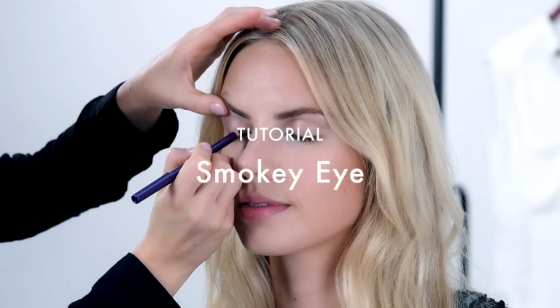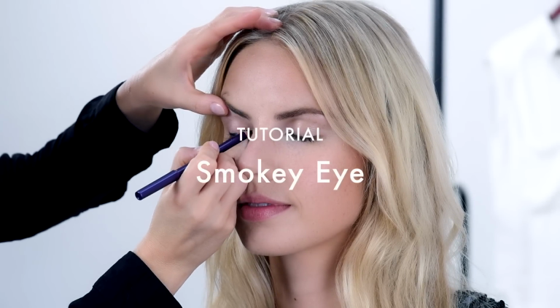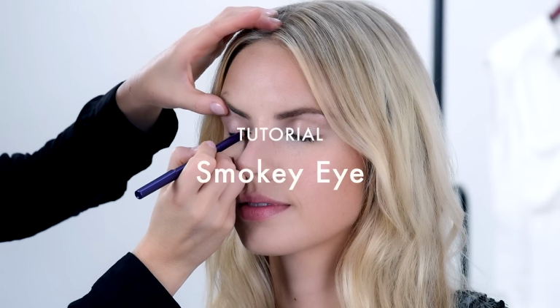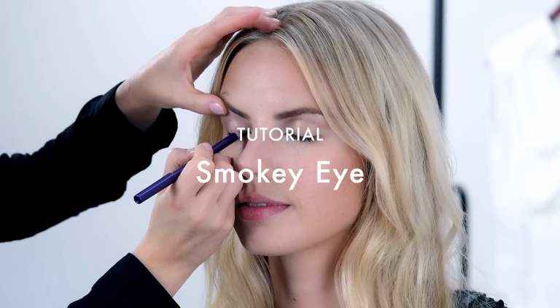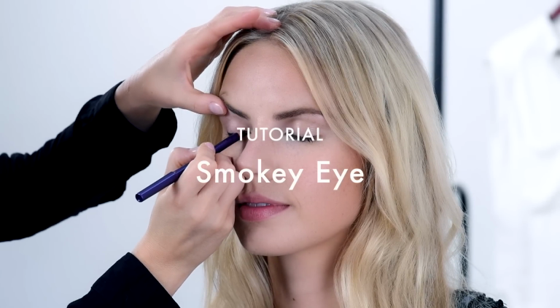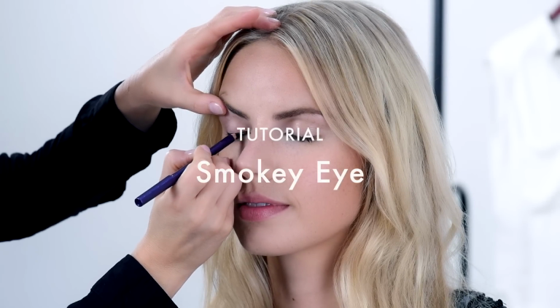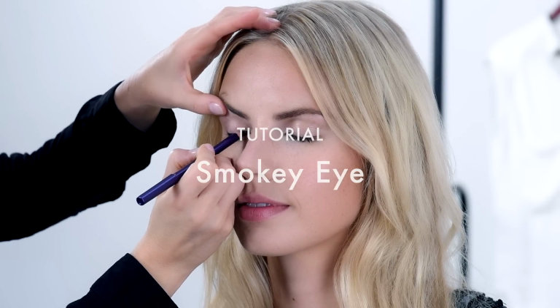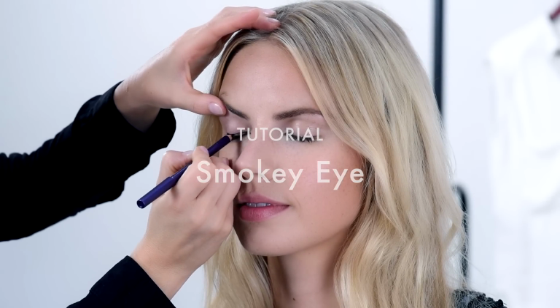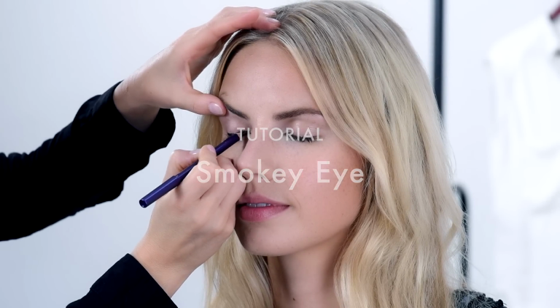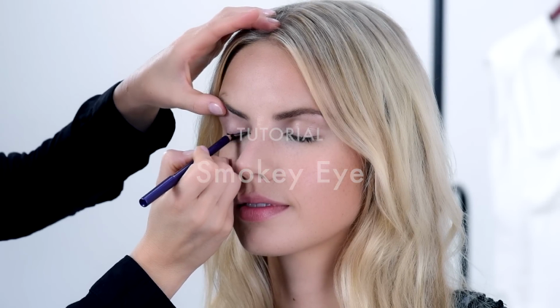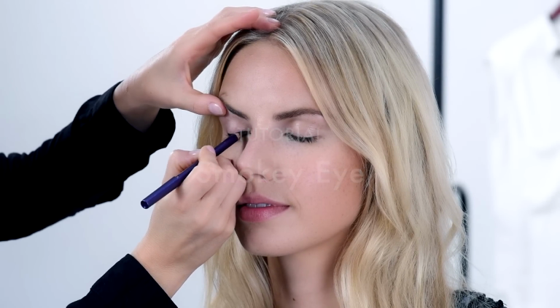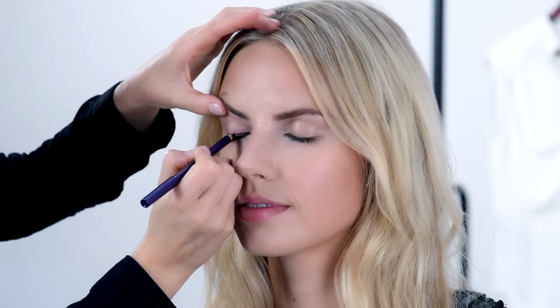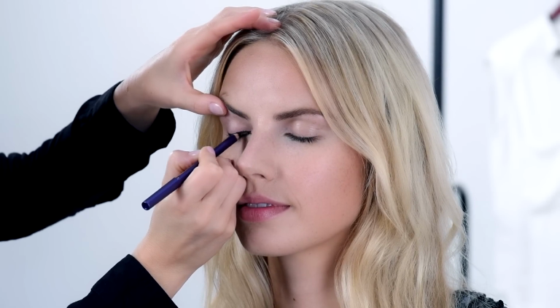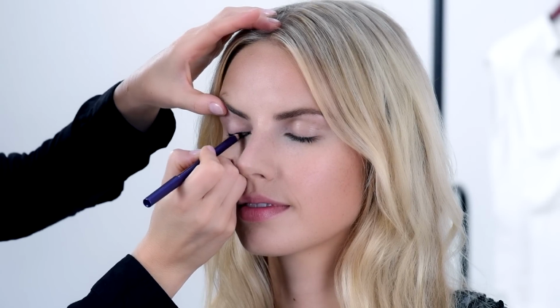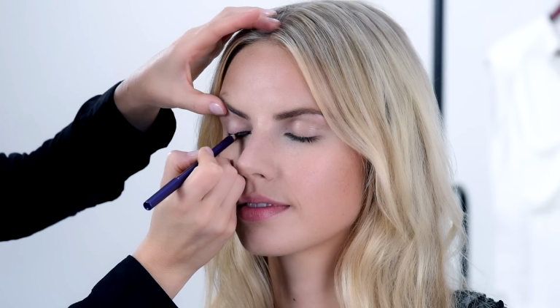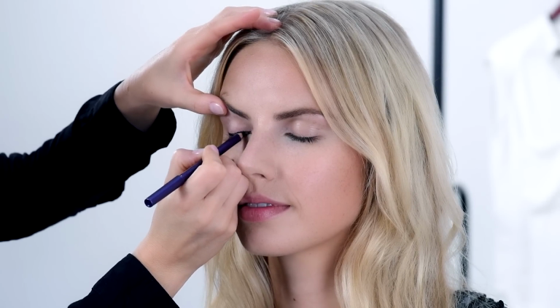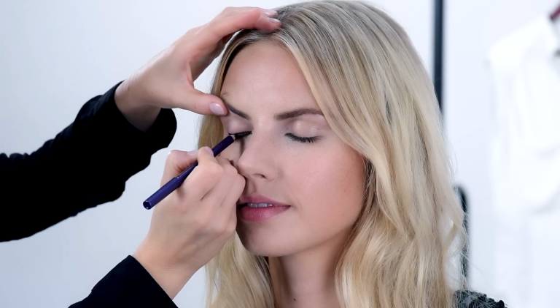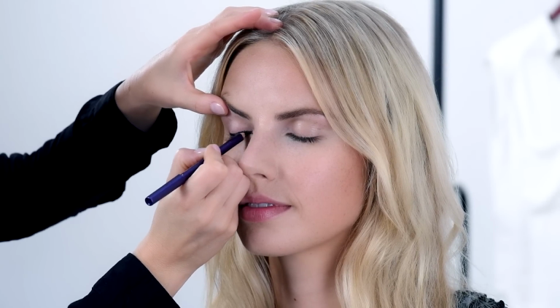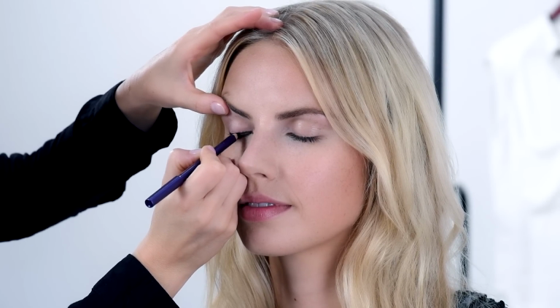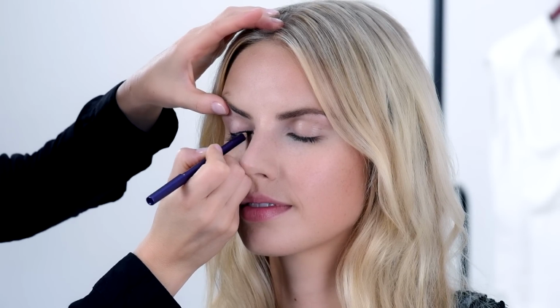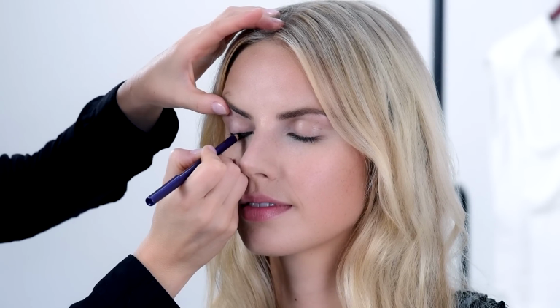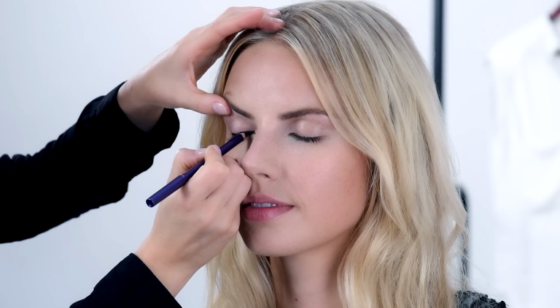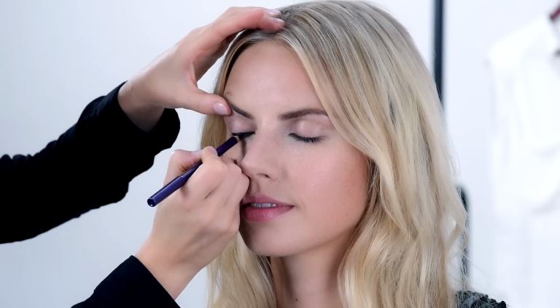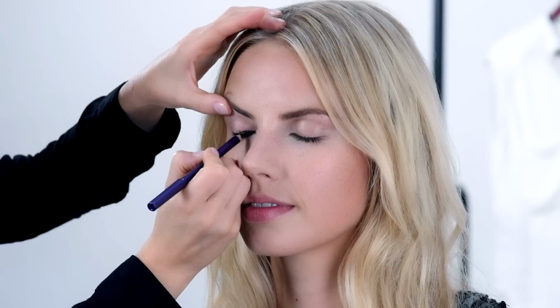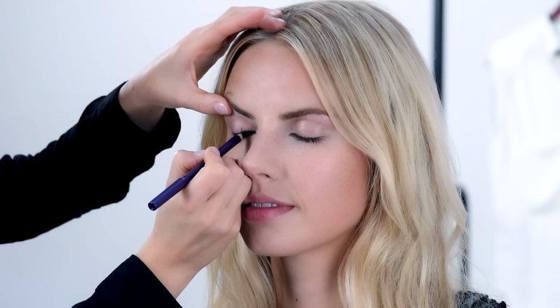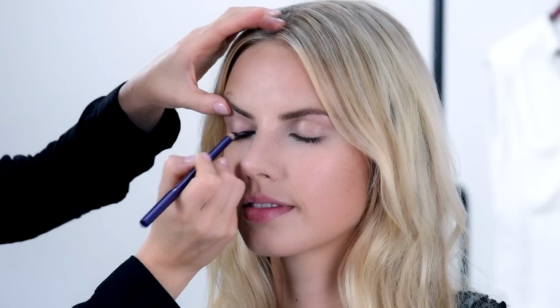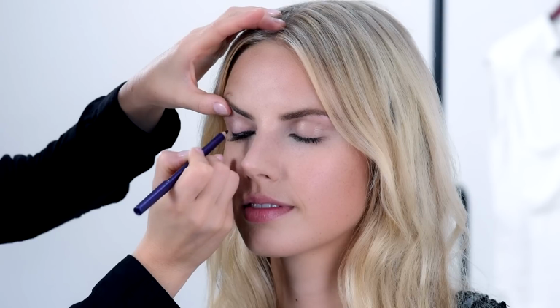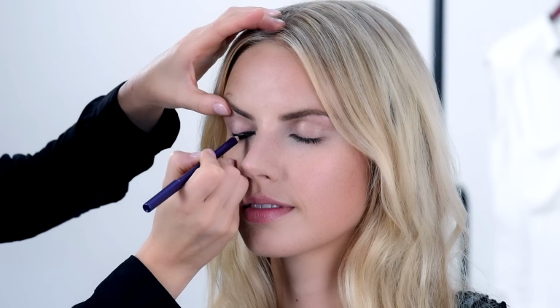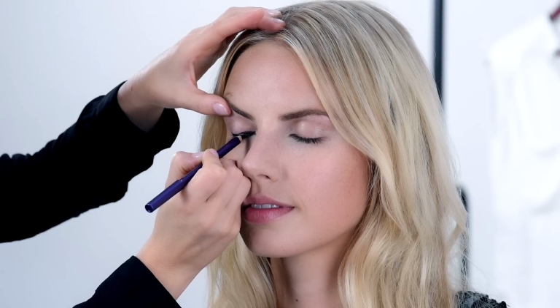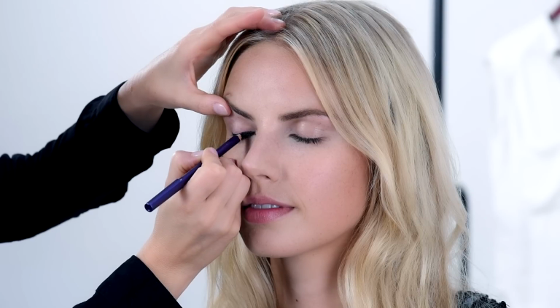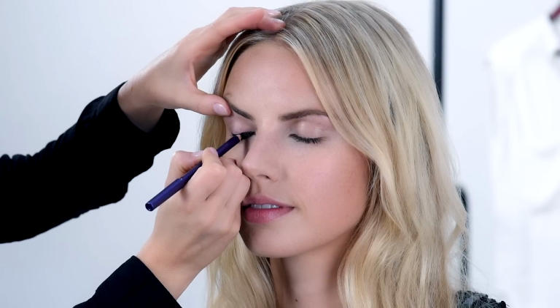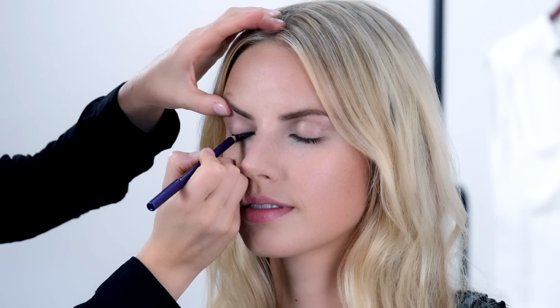Today we're going to show you how to create a stunning smoky eye look for a night out.